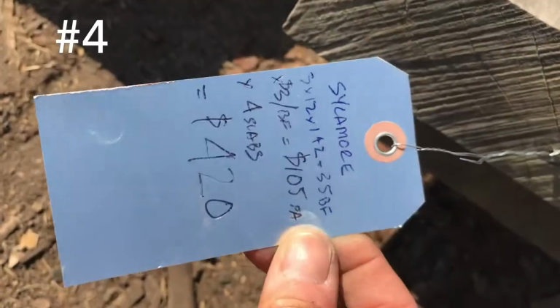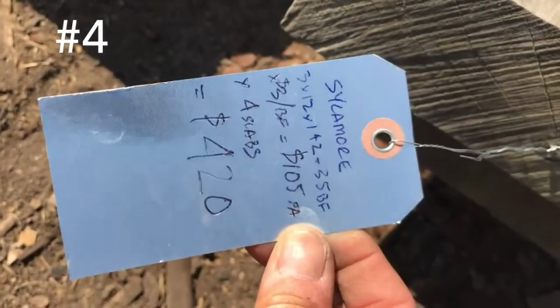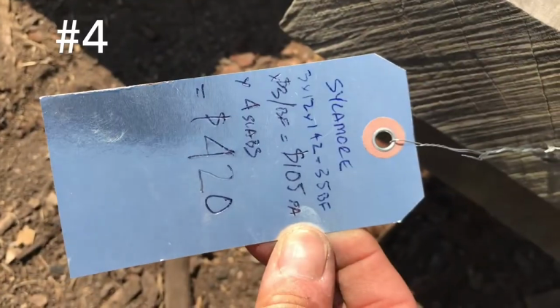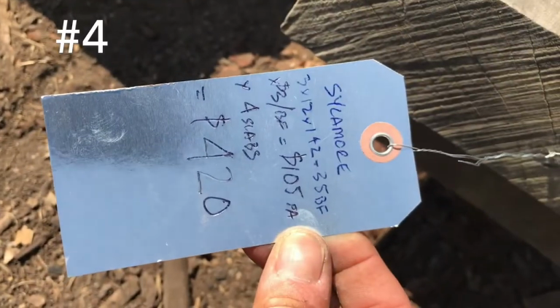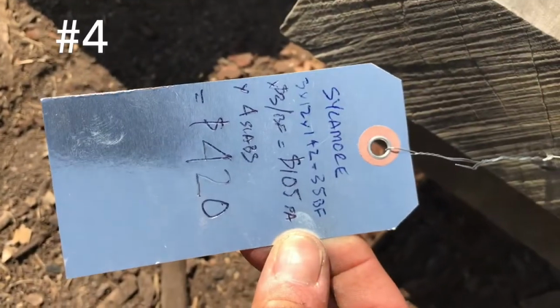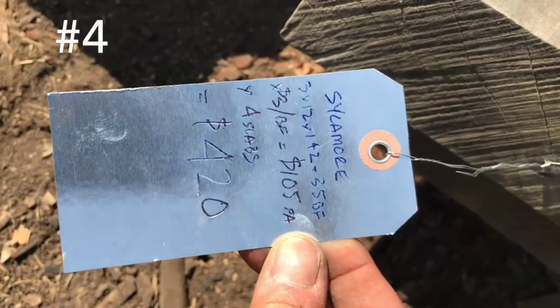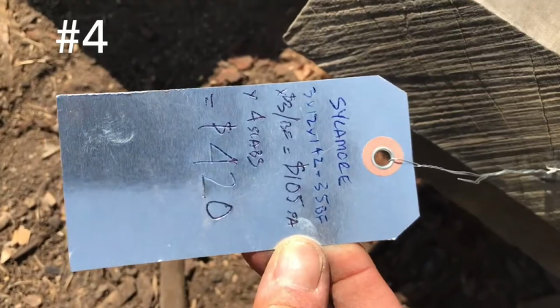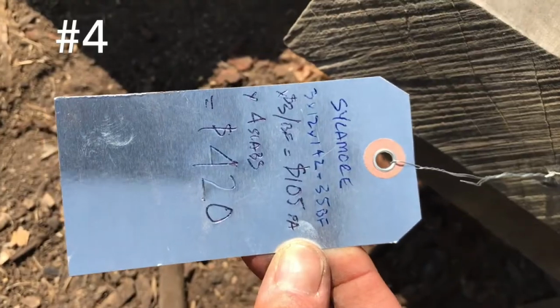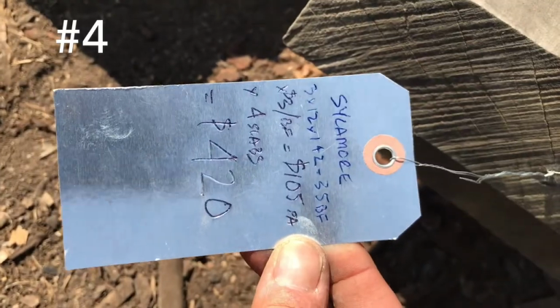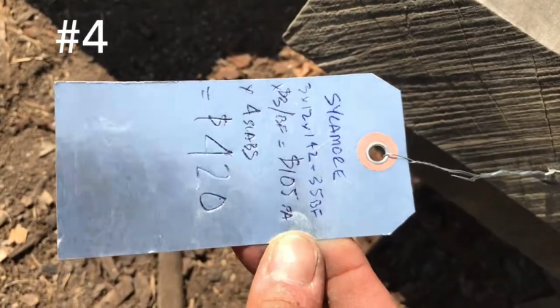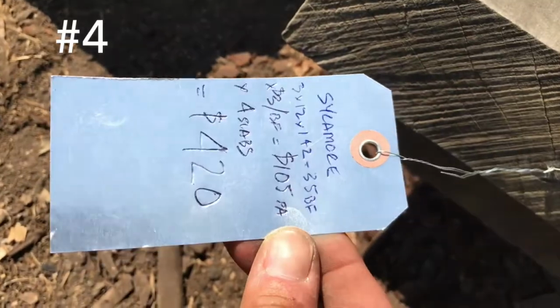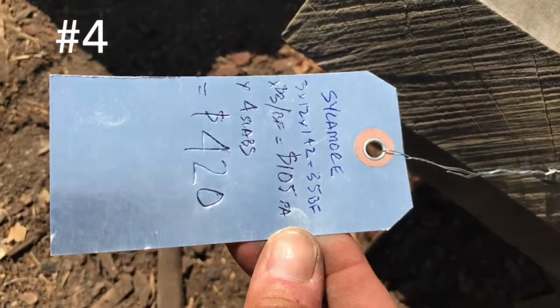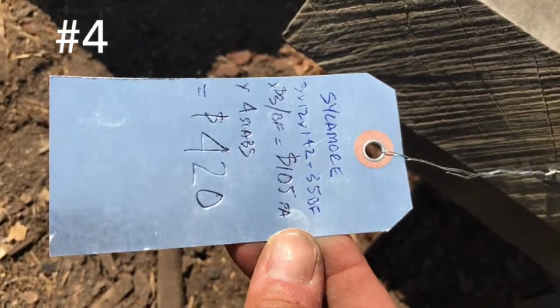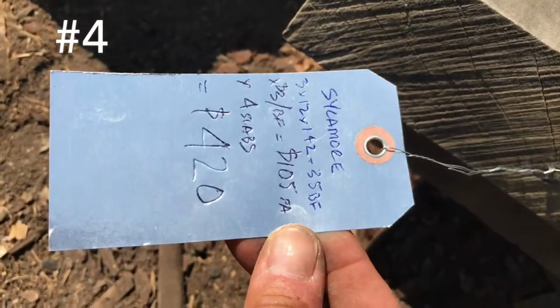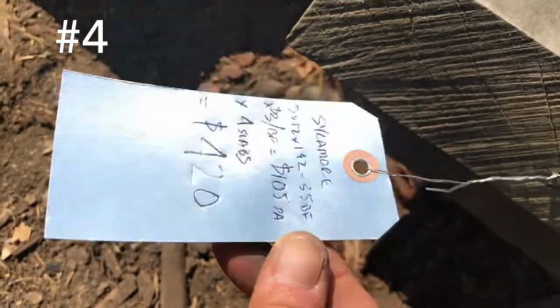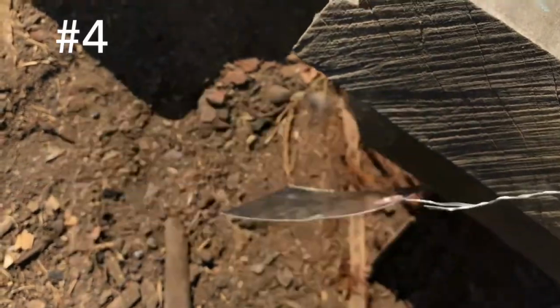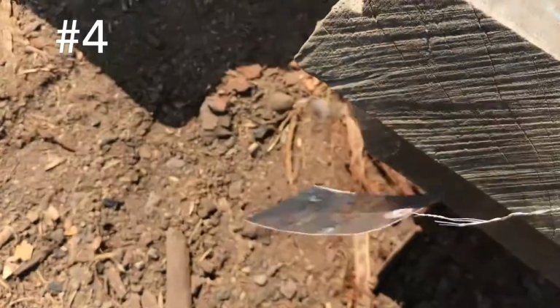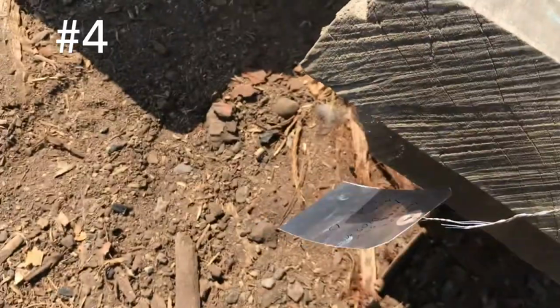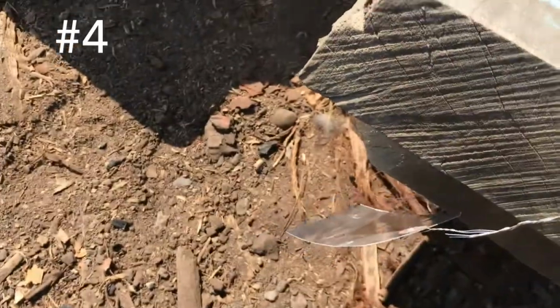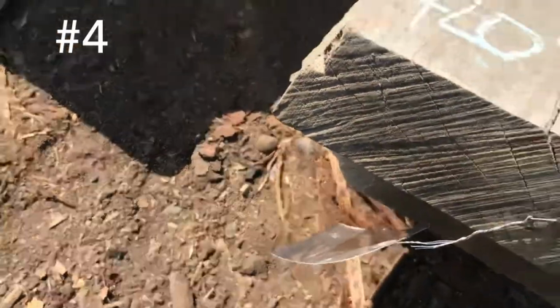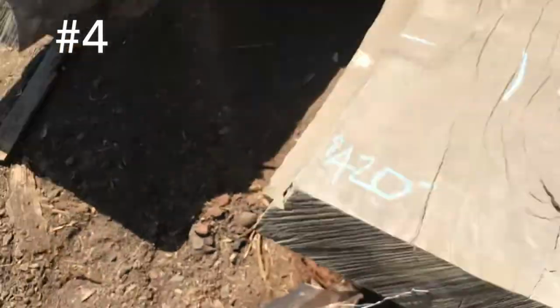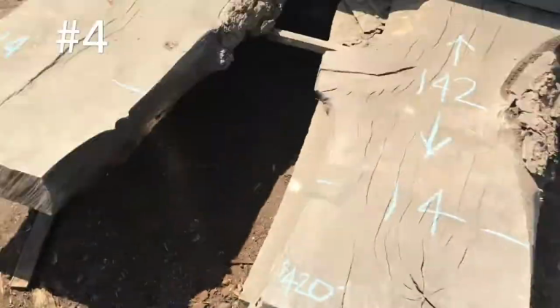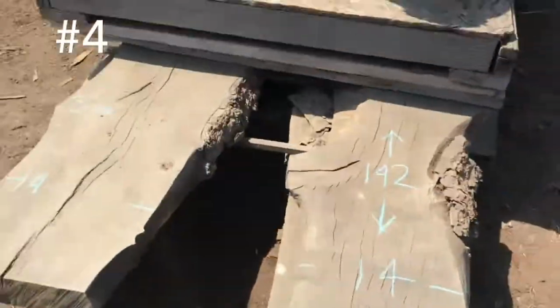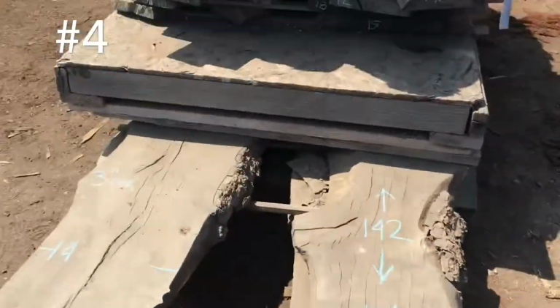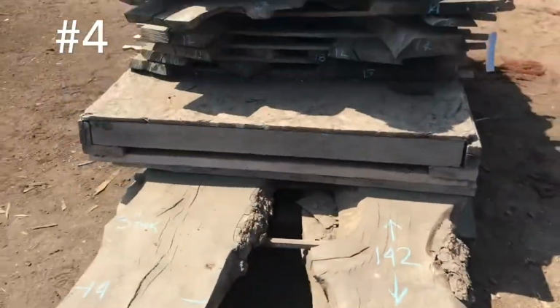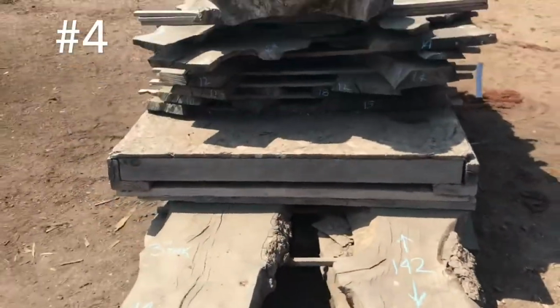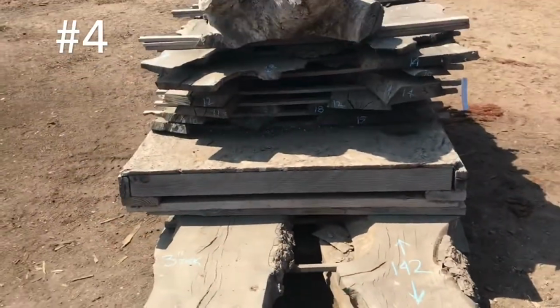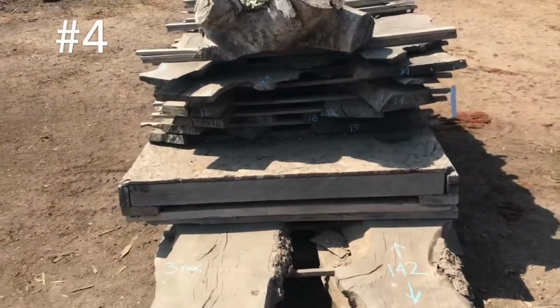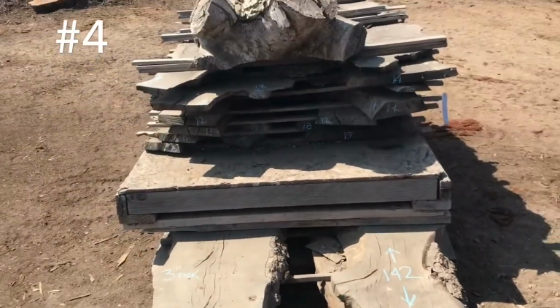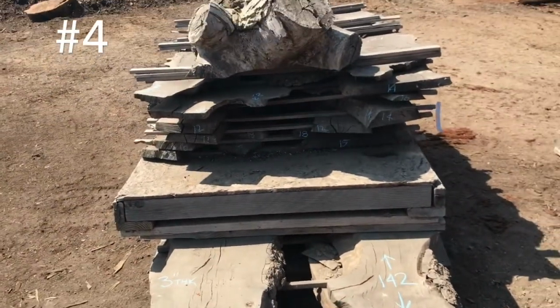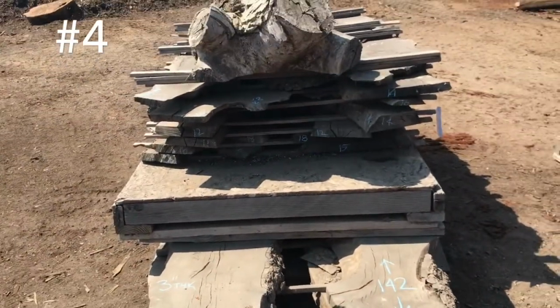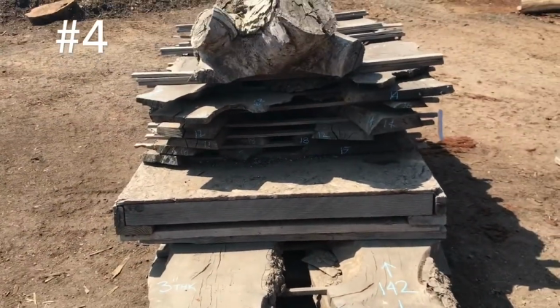$420. There you go, that's my inventory list on that one. Okay, next stack.